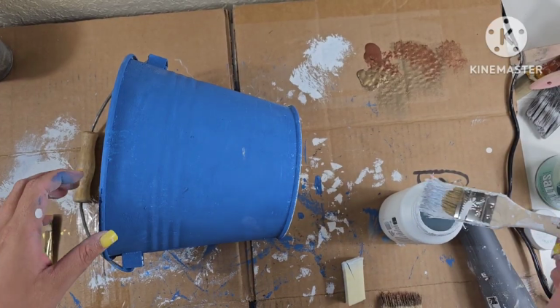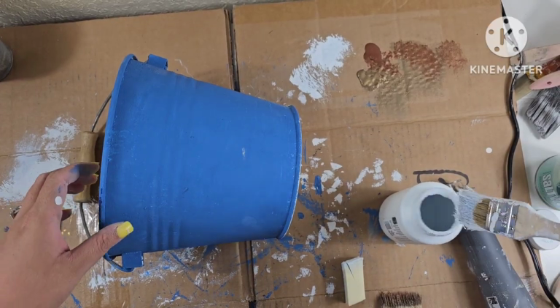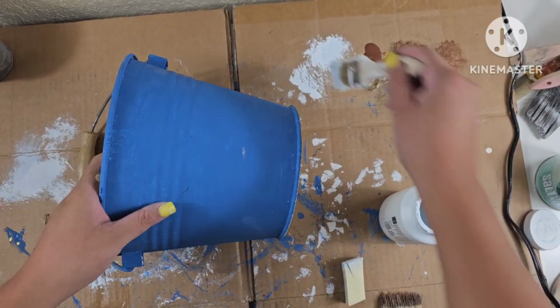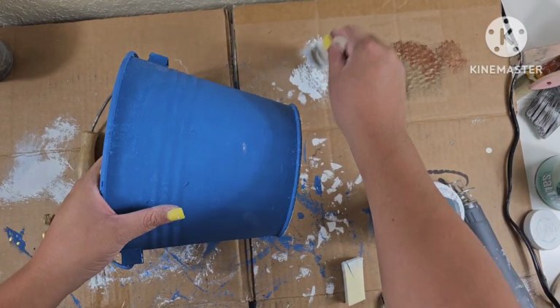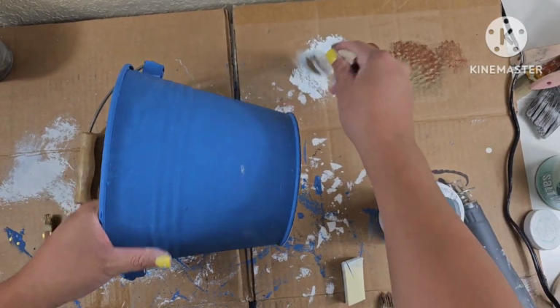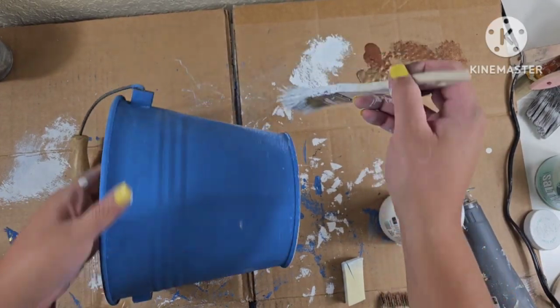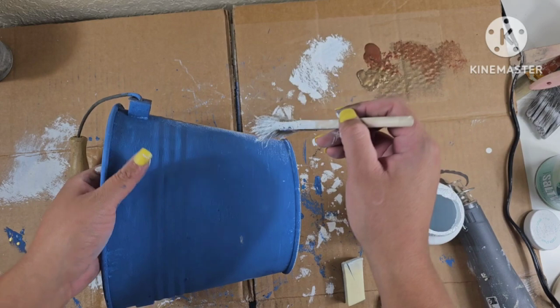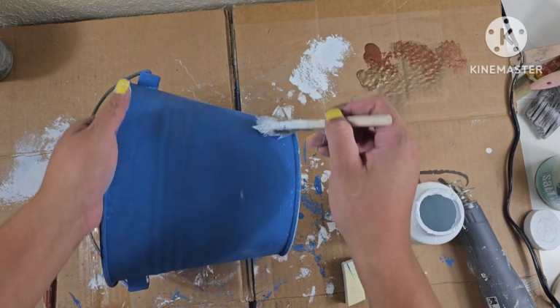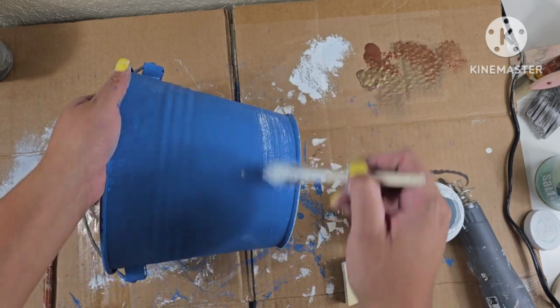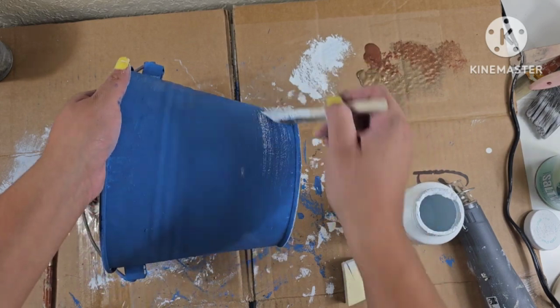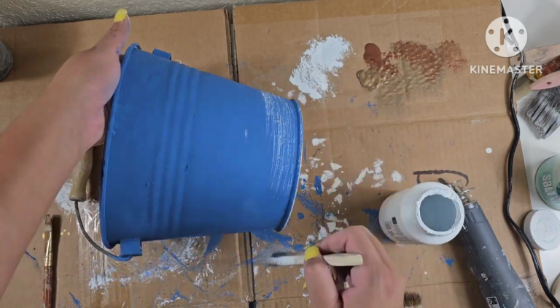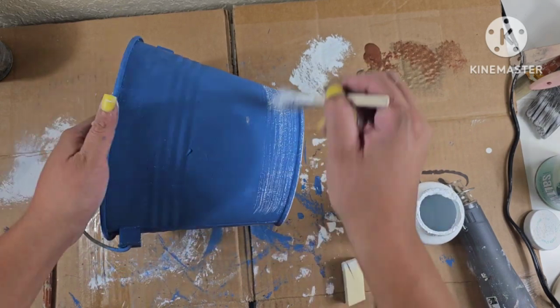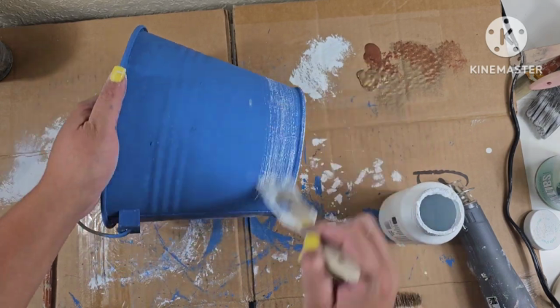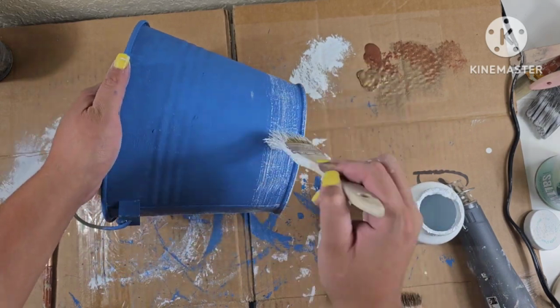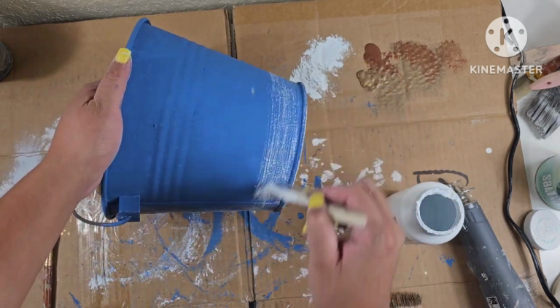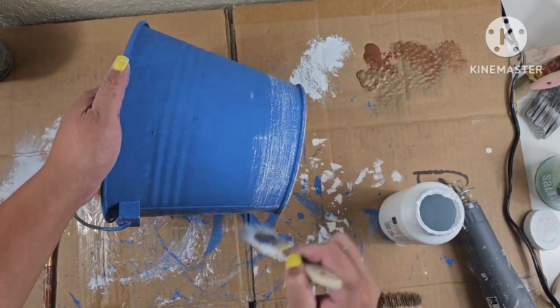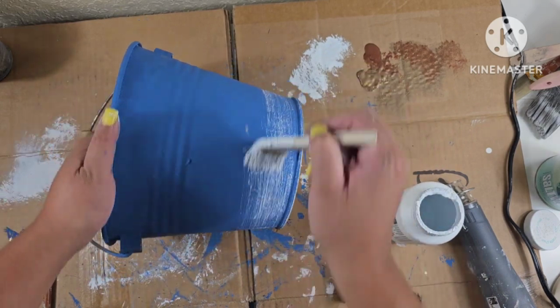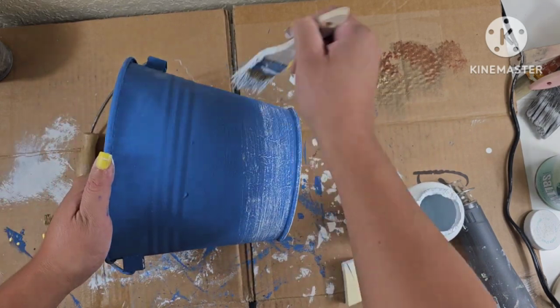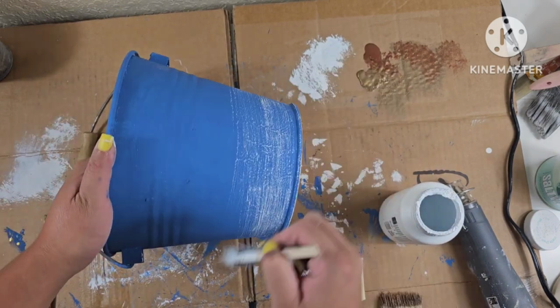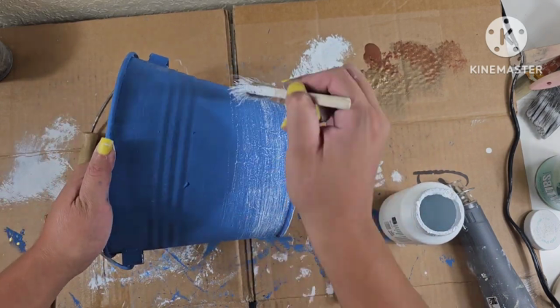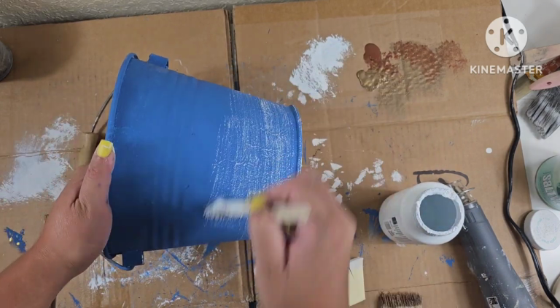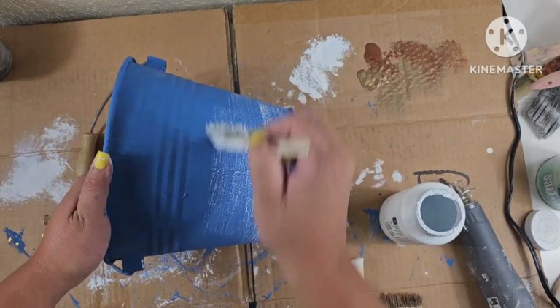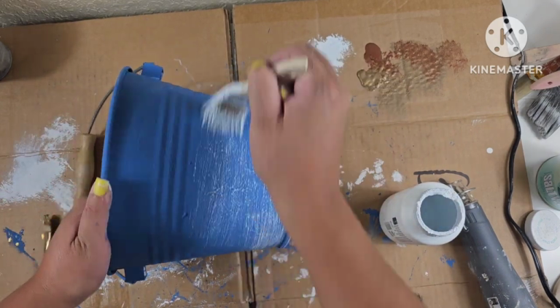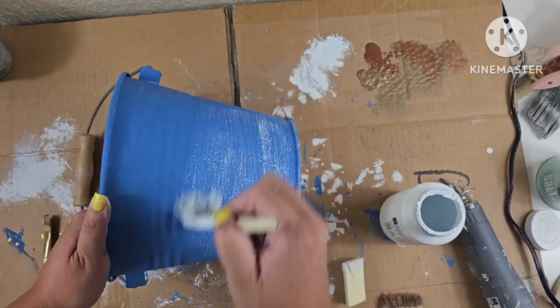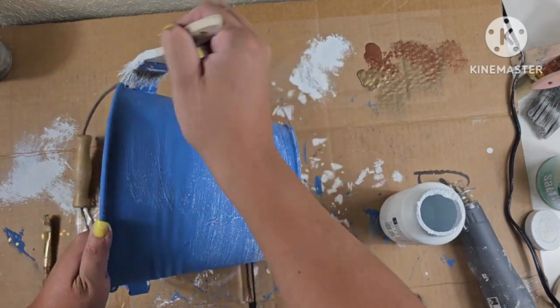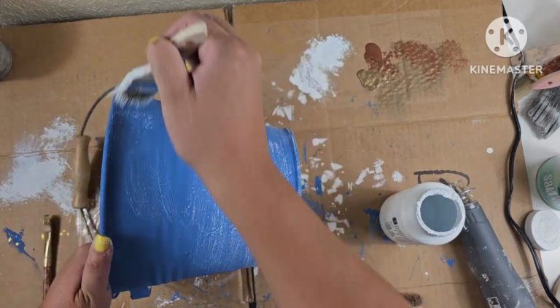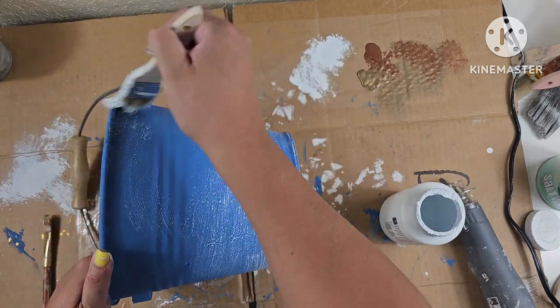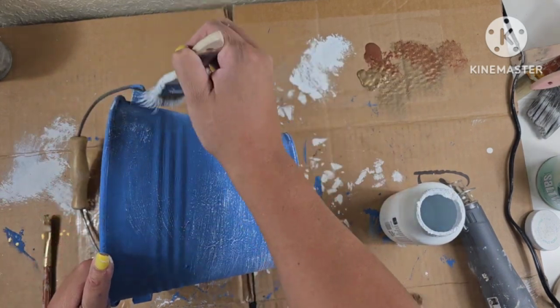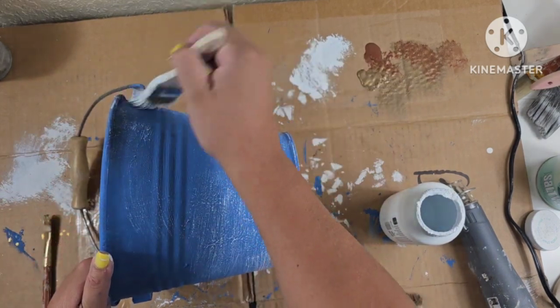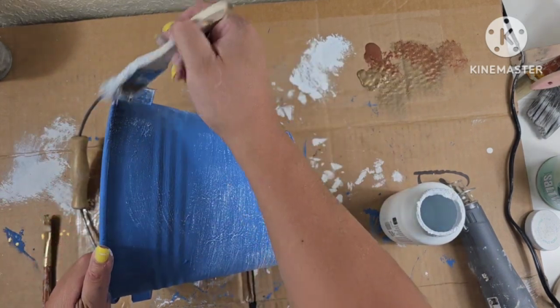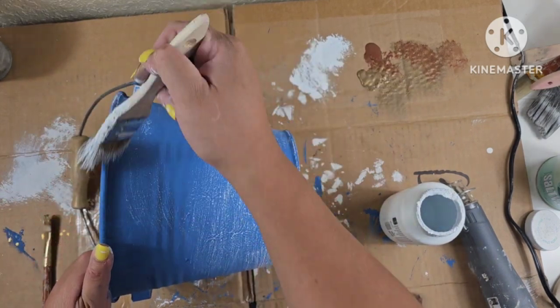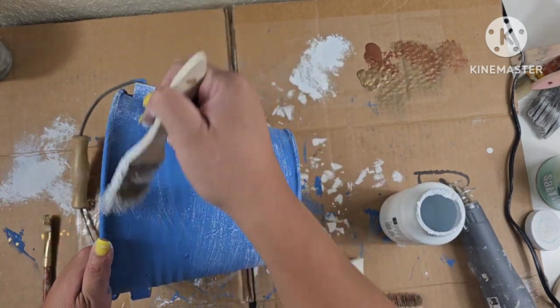Same technique here — I'm just going to go ahead and dry brush some white over the blue just to bring out some of the texture.